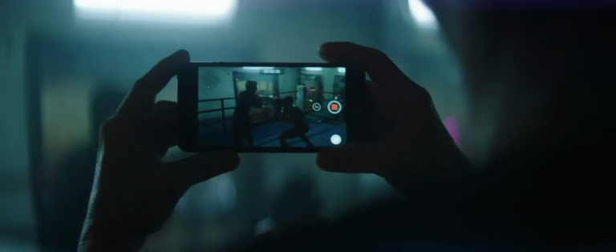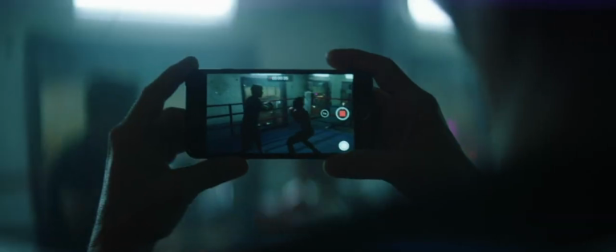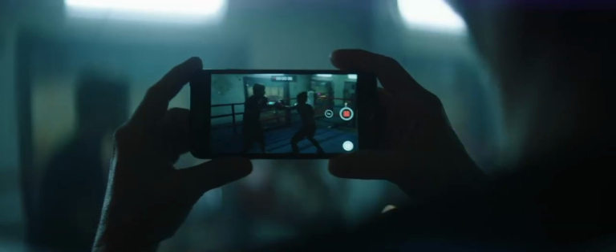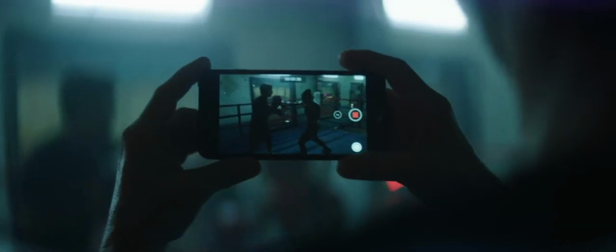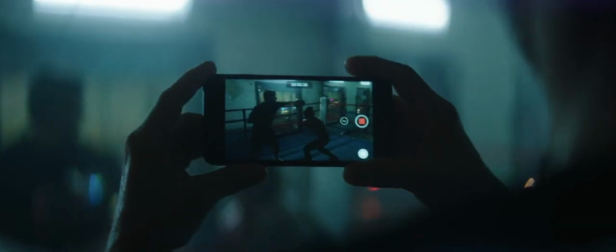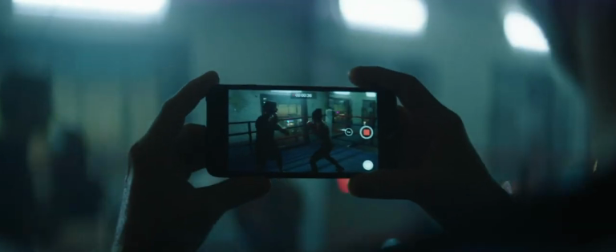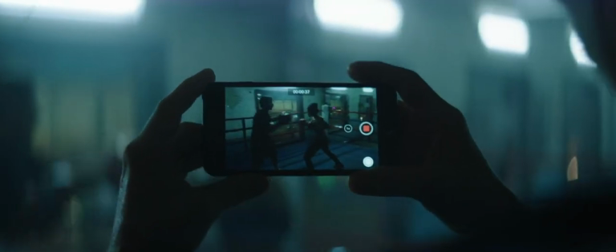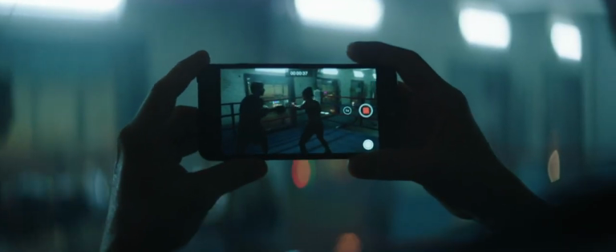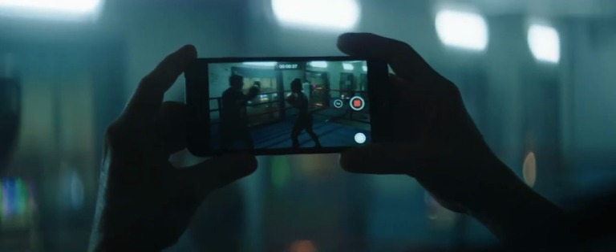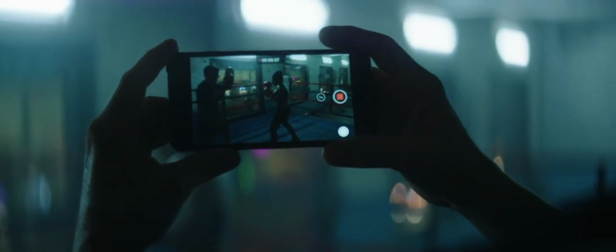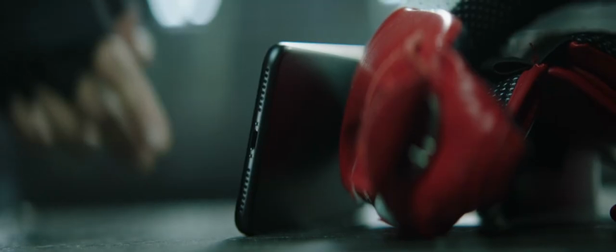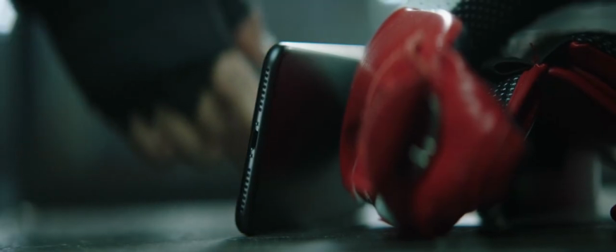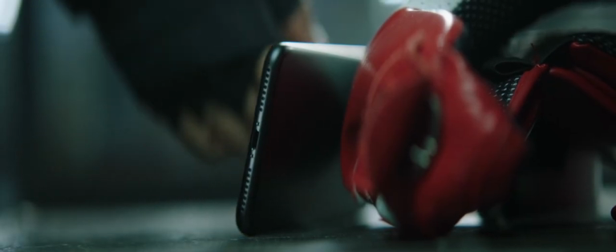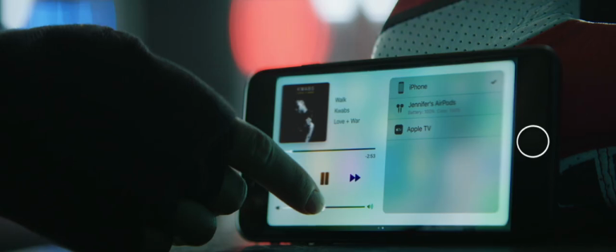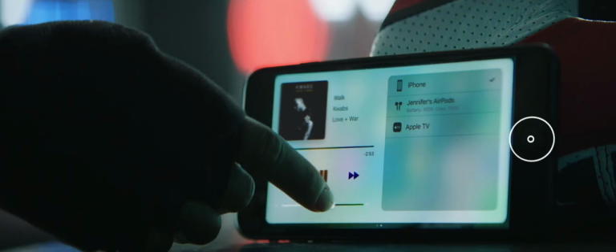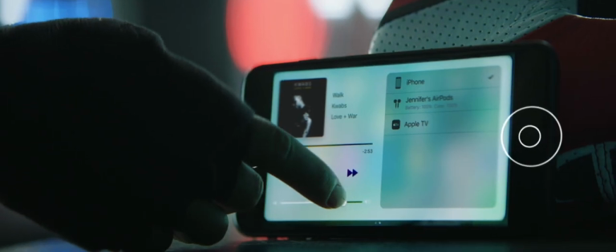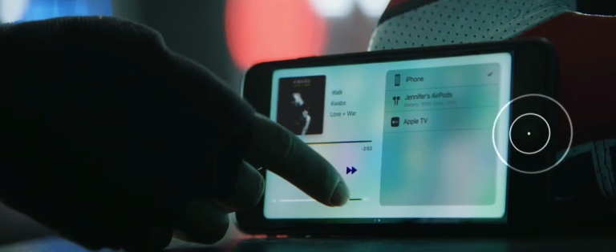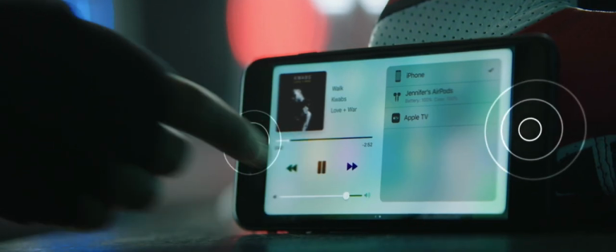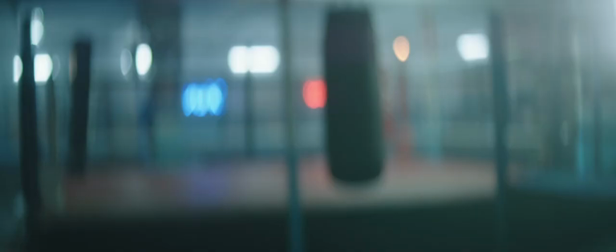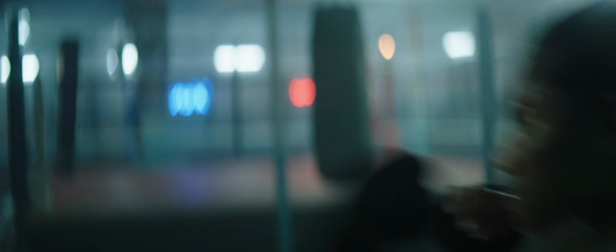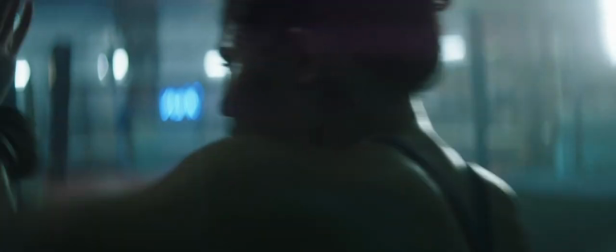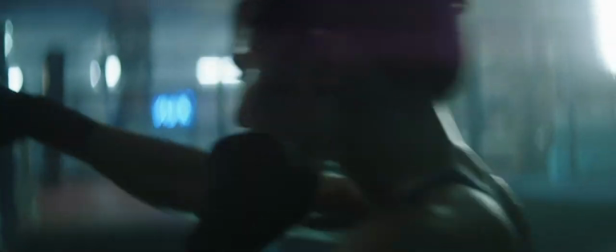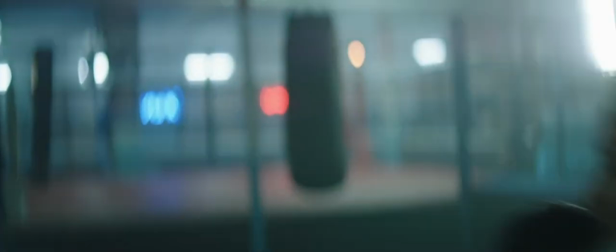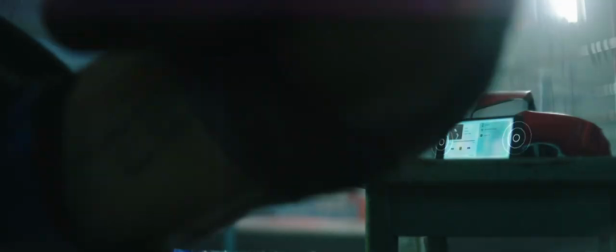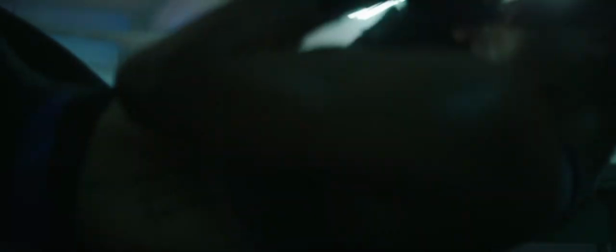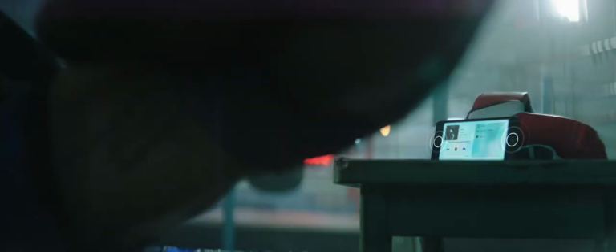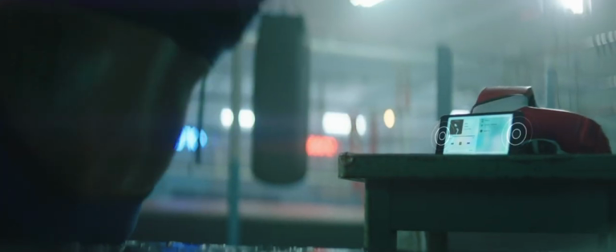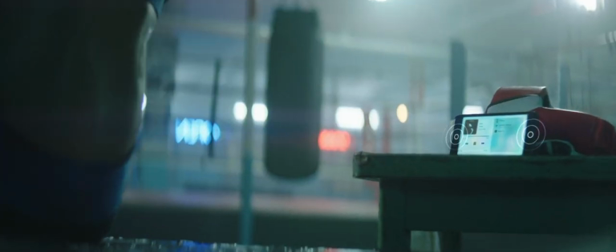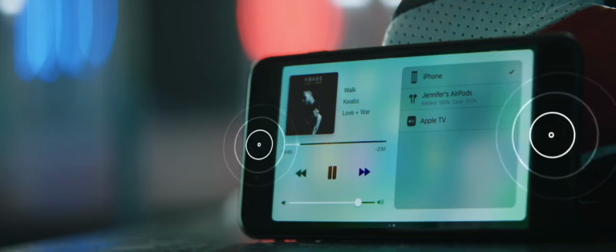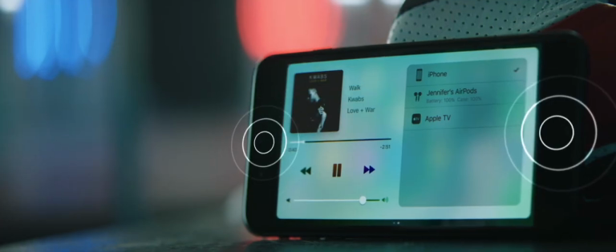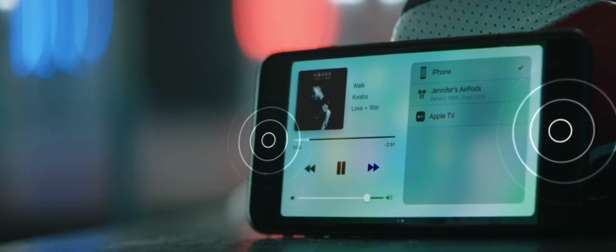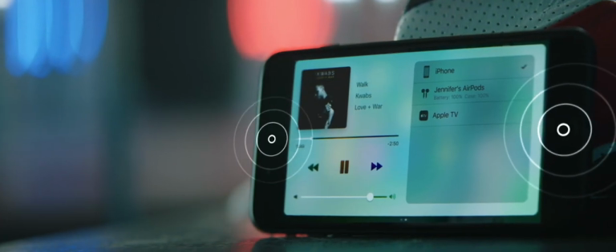It's also the first iPhone with a stereo speaker system, delivering a powerful, immersive audio experience.